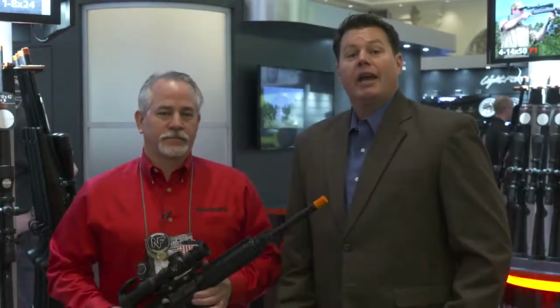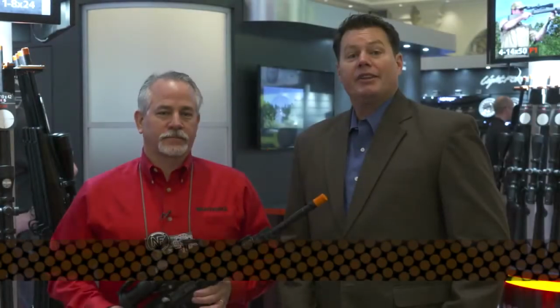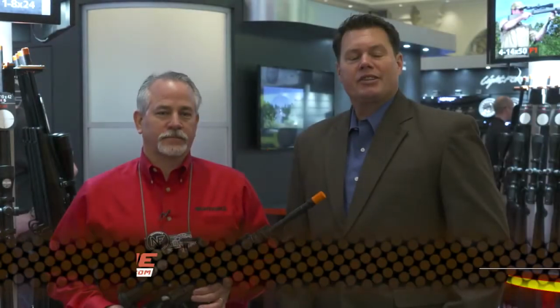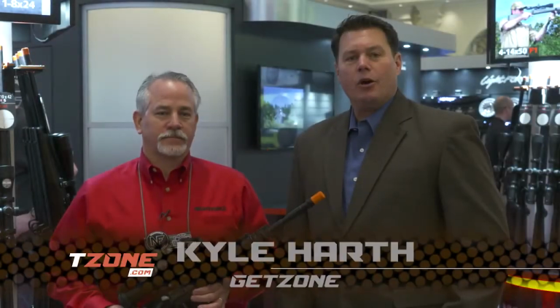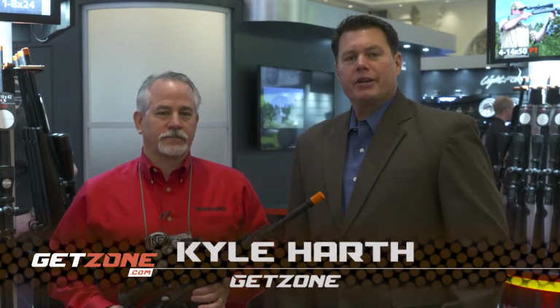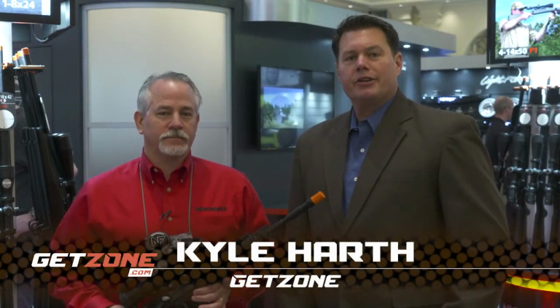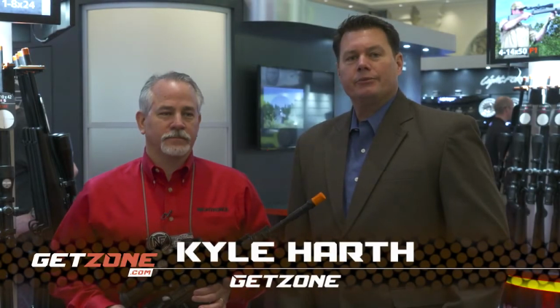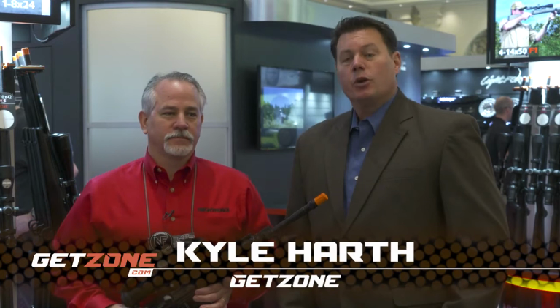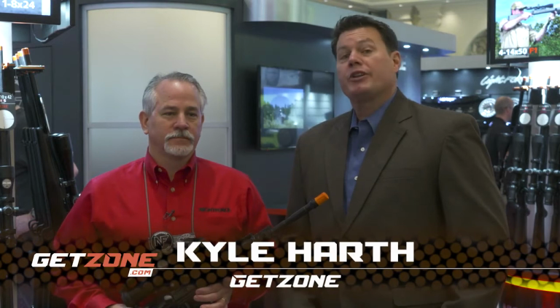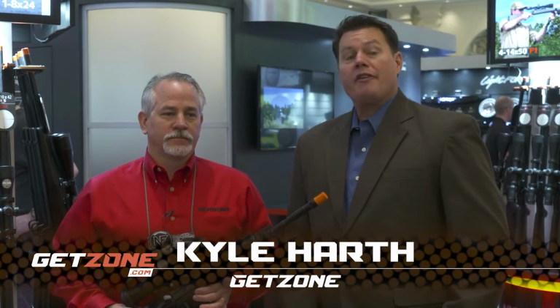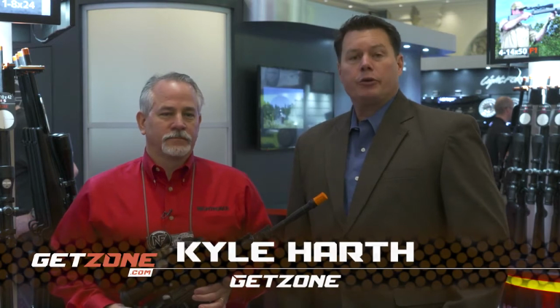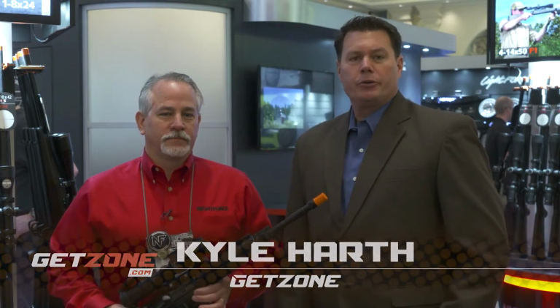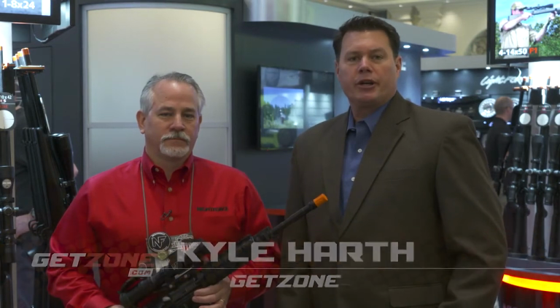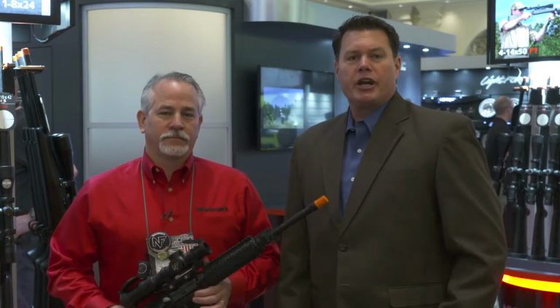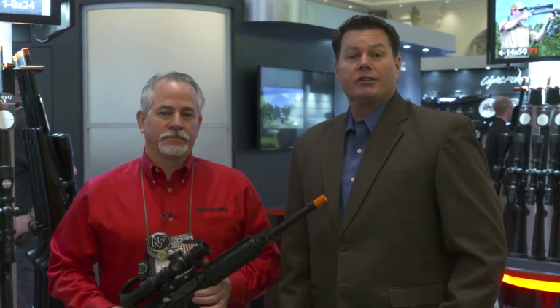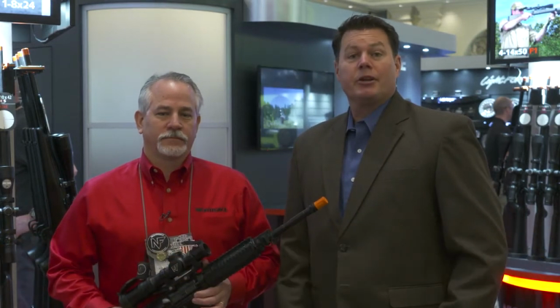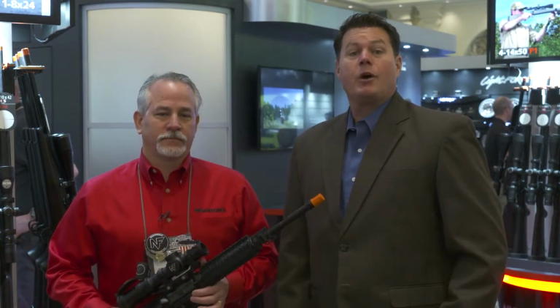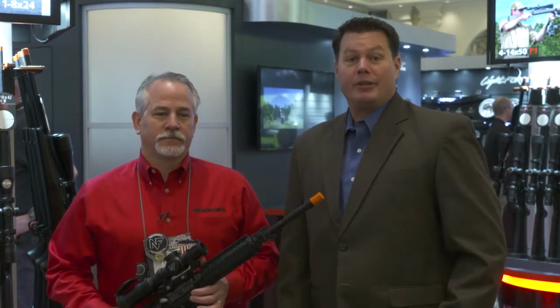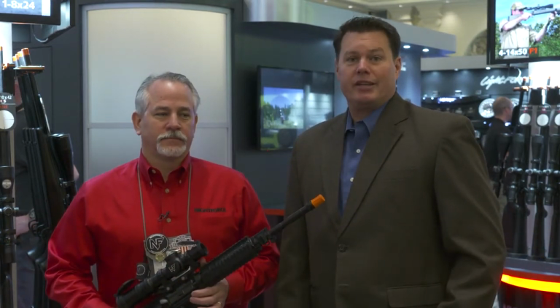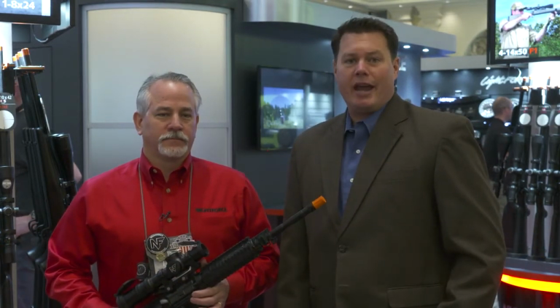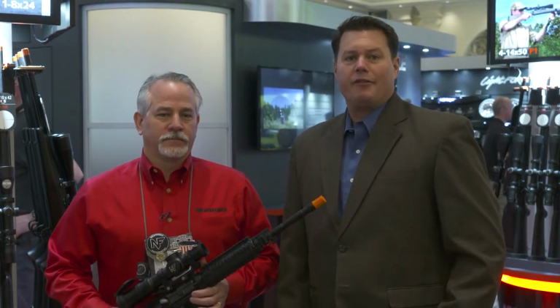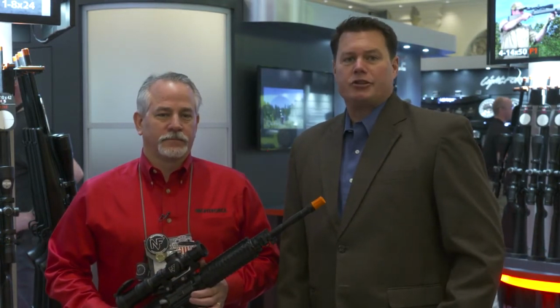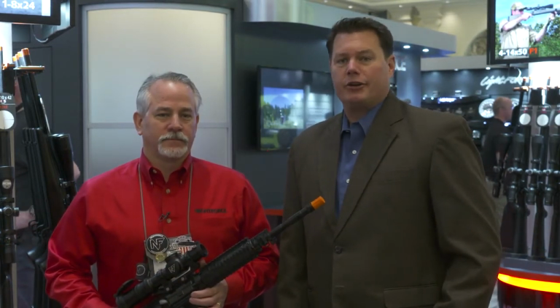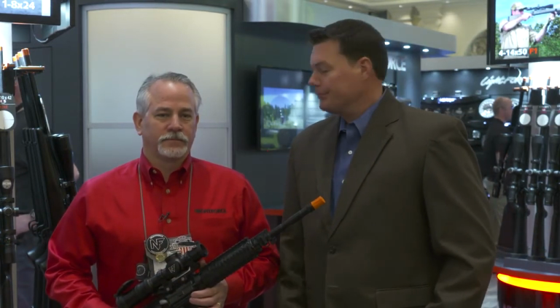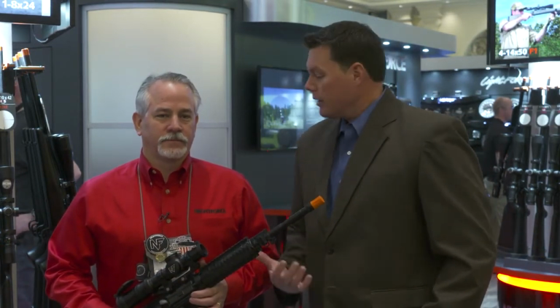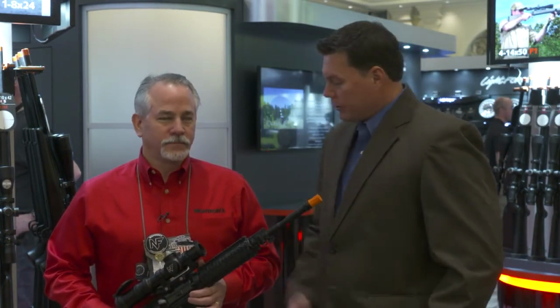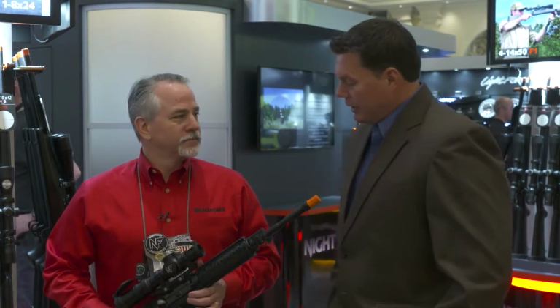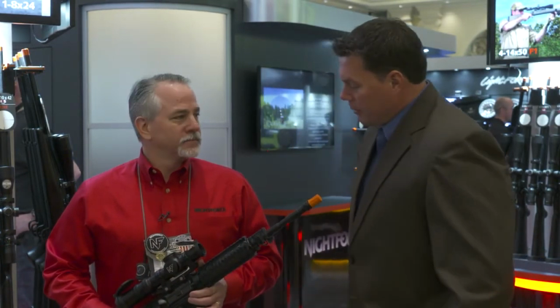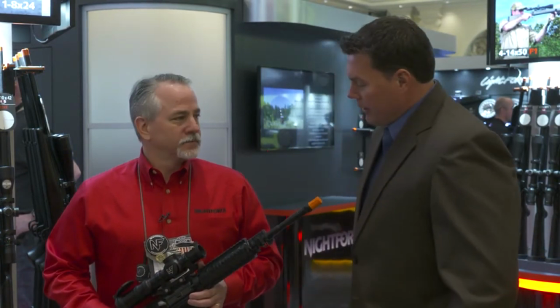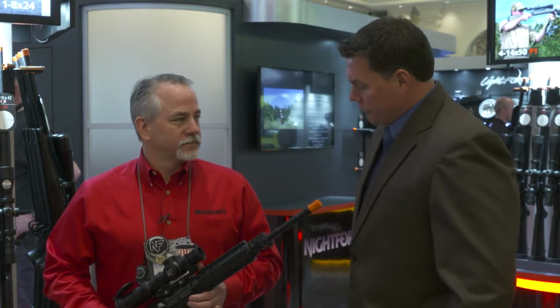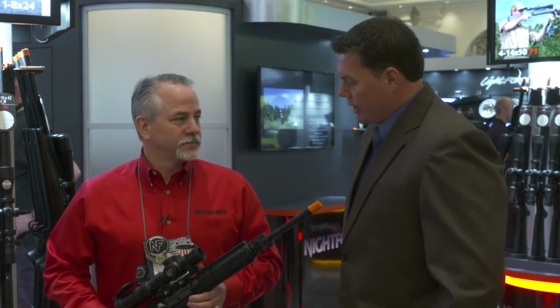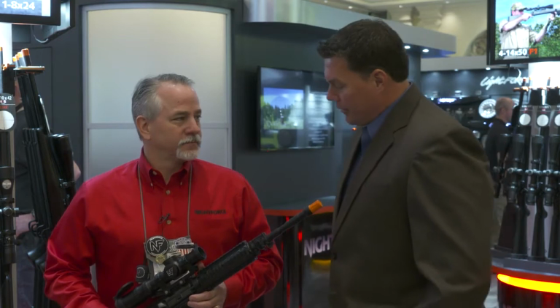Hey, this is Kyle with Get Zone. We're at the Nightforce booth and we're going to check out some of the new optics that they have for this year. Why don't you tell me about this one that you have here?